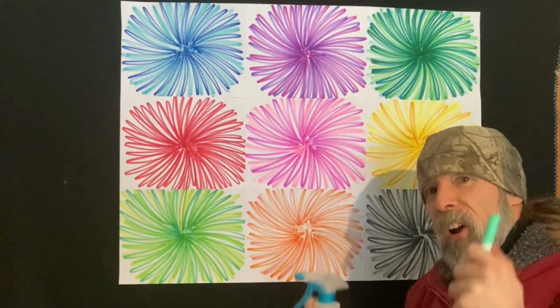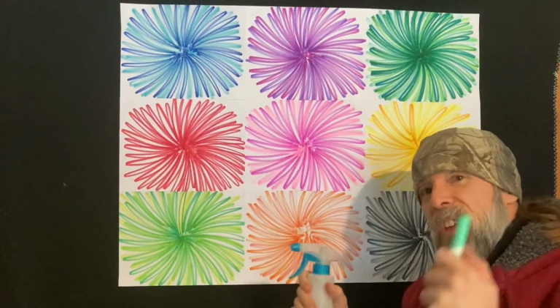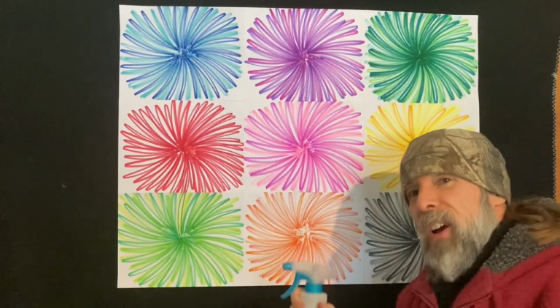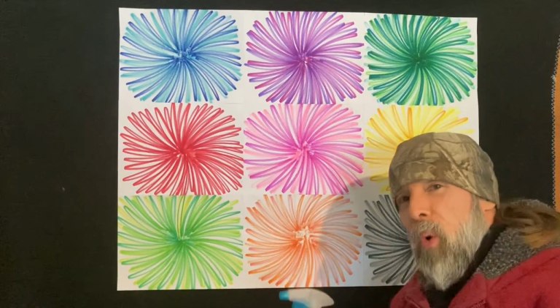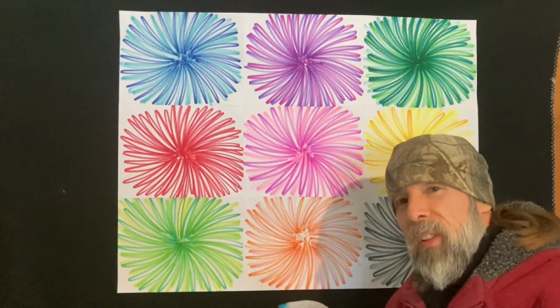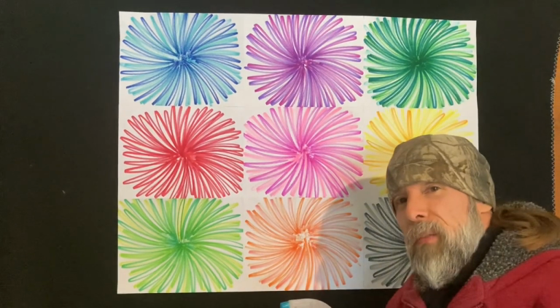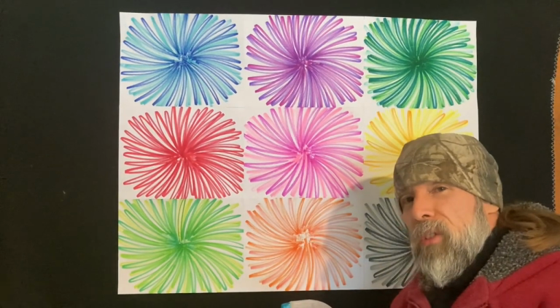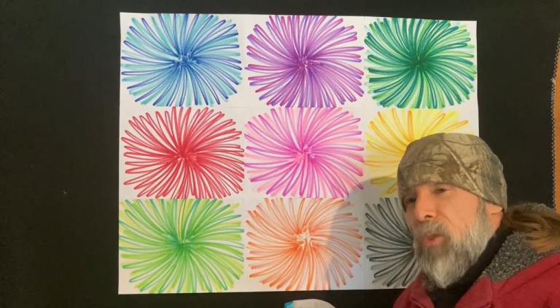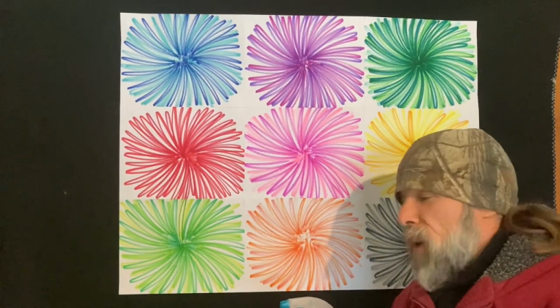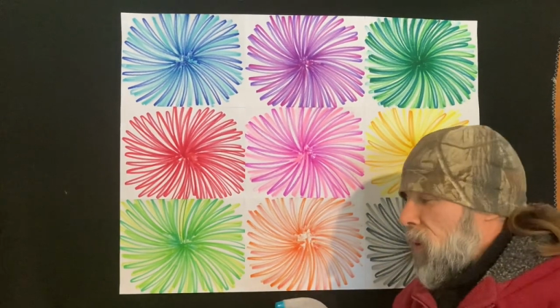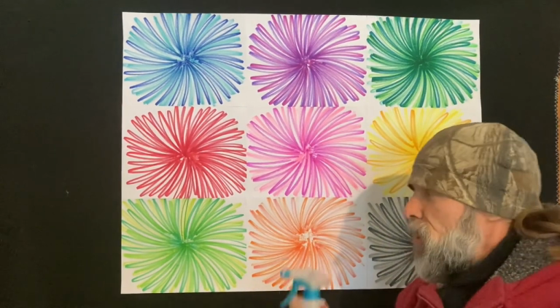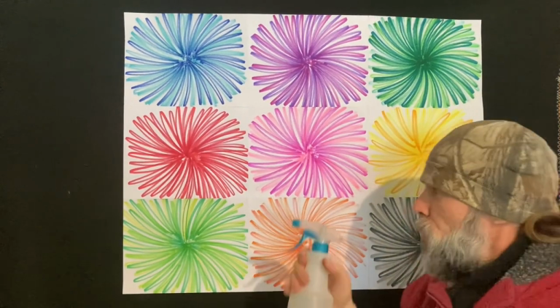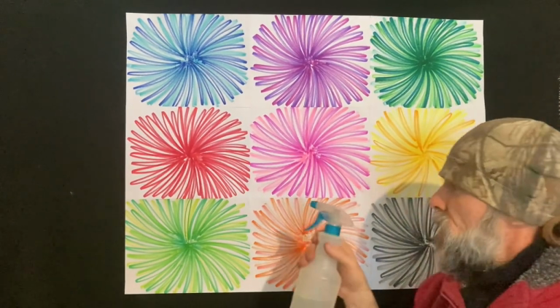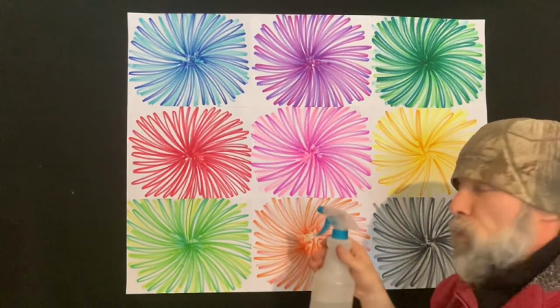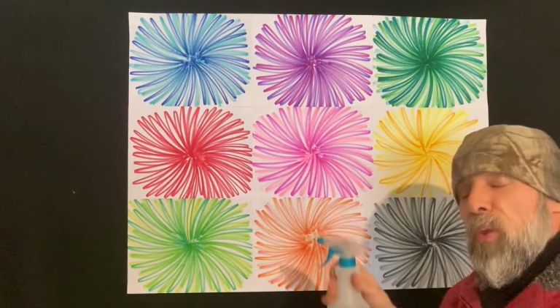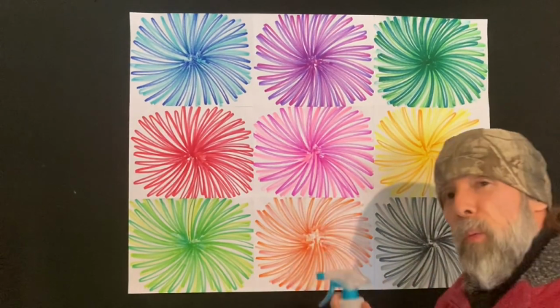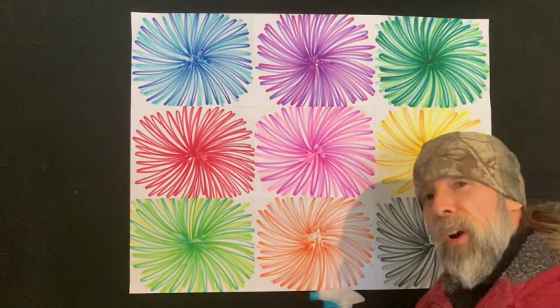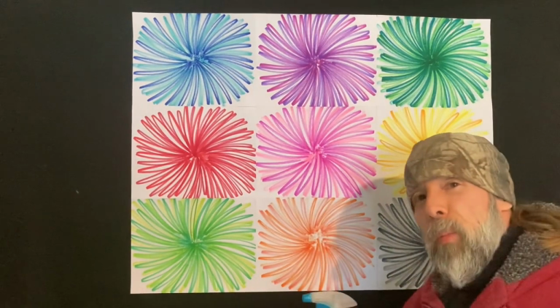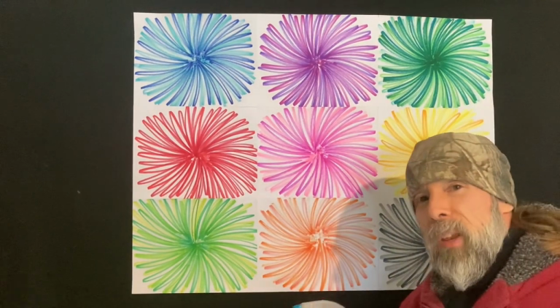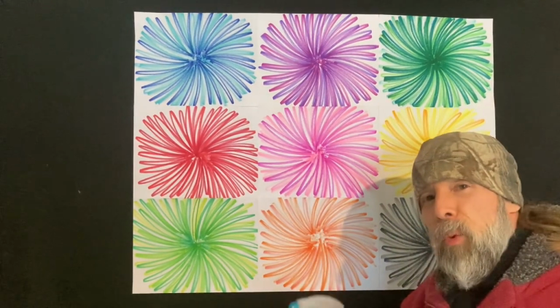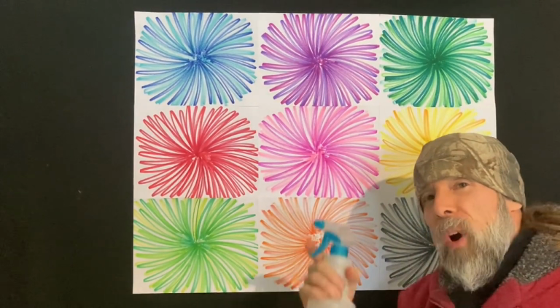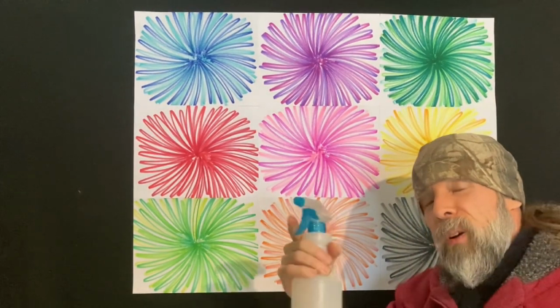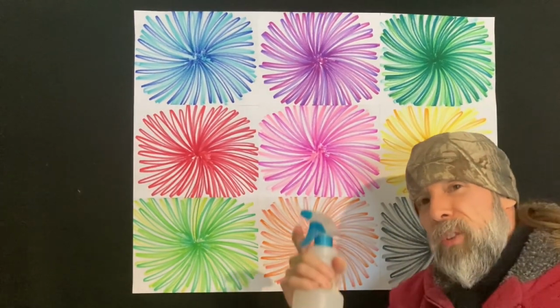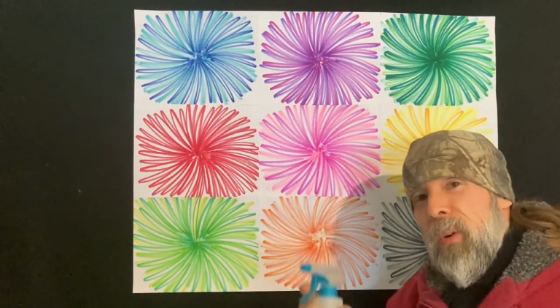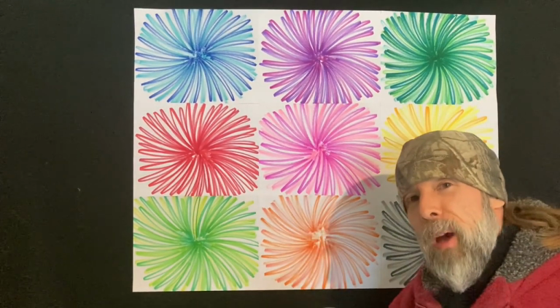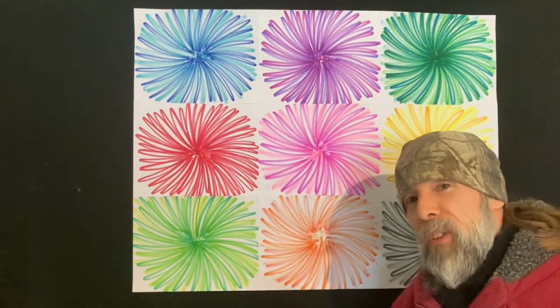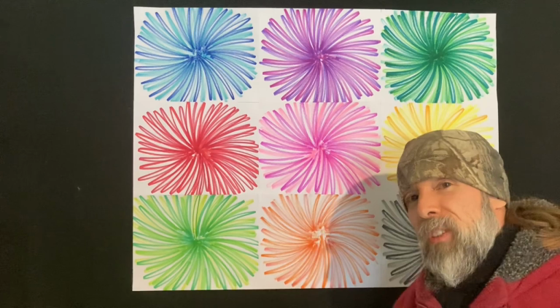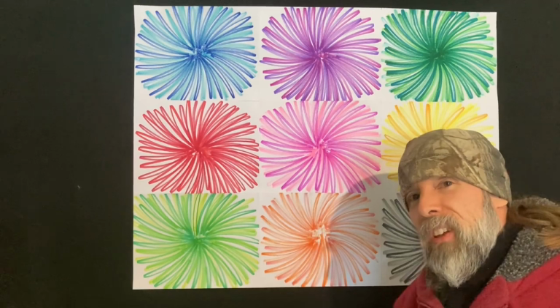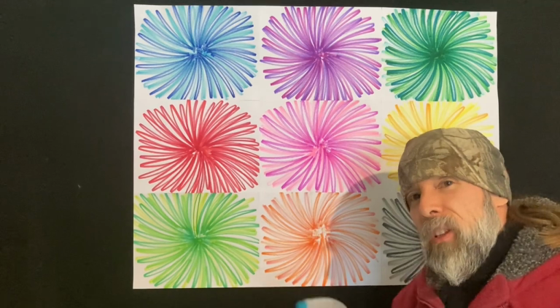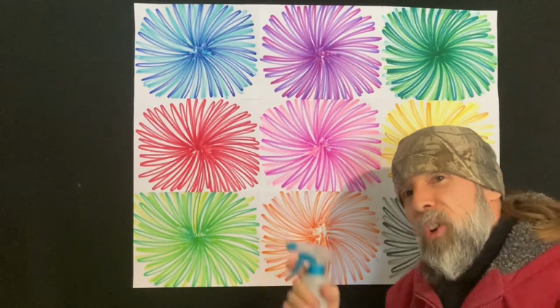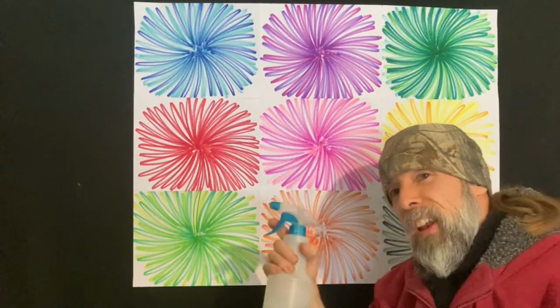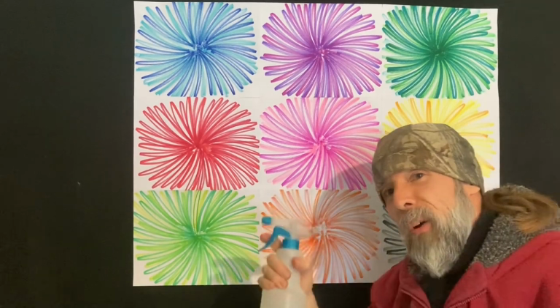Alright, you guys won't believe this. This week we're going to spray this beautiful marker painting with water and see what happens. Let's check it out.